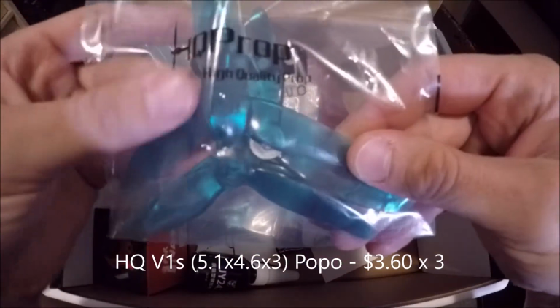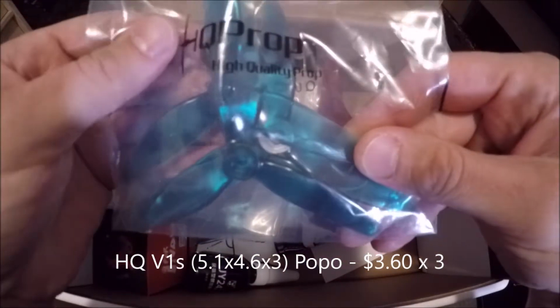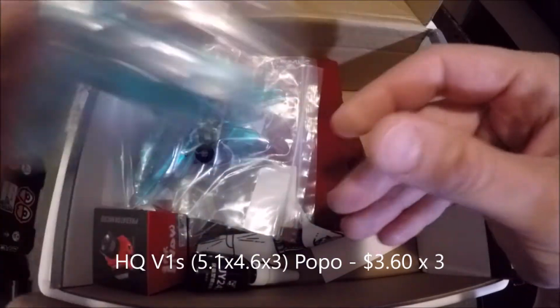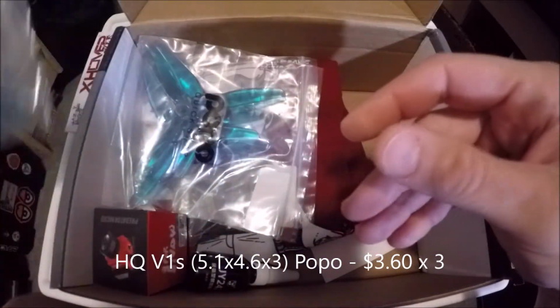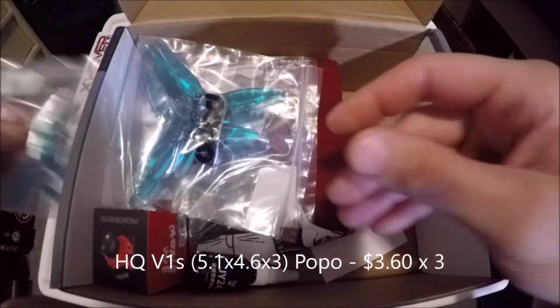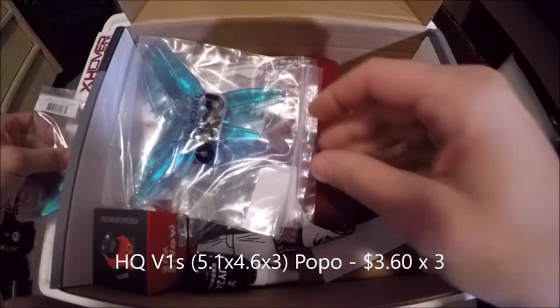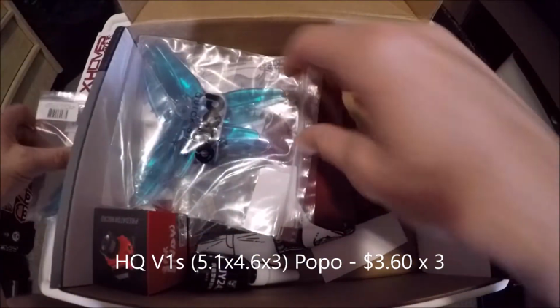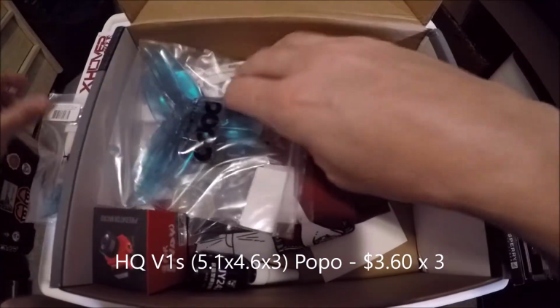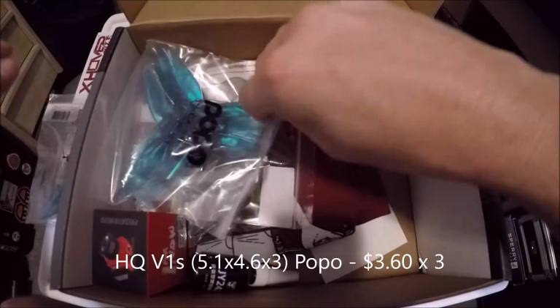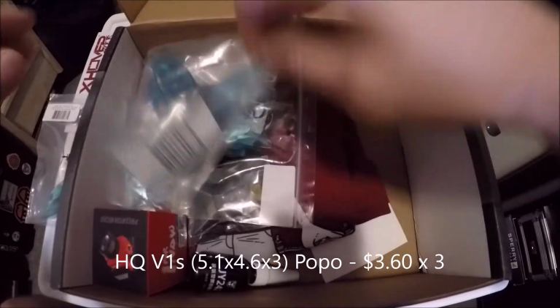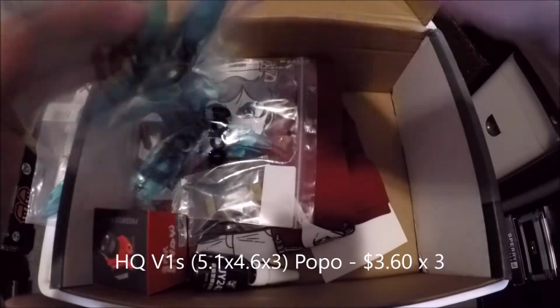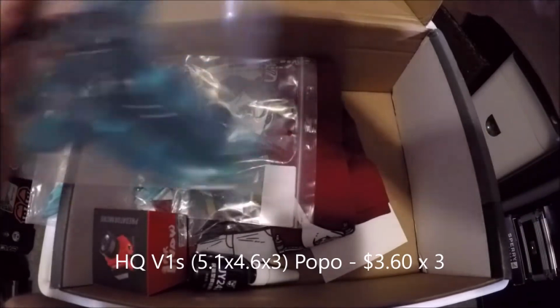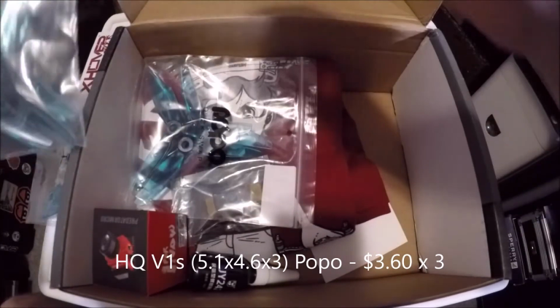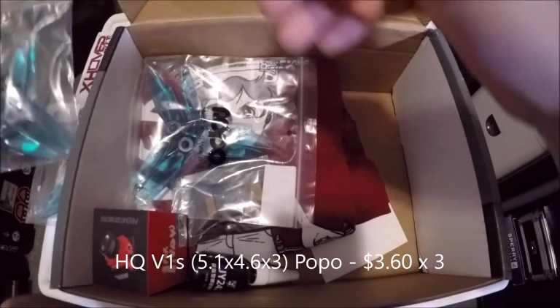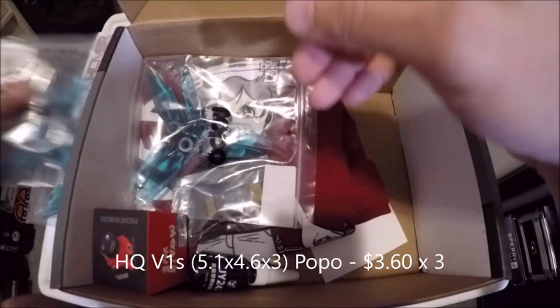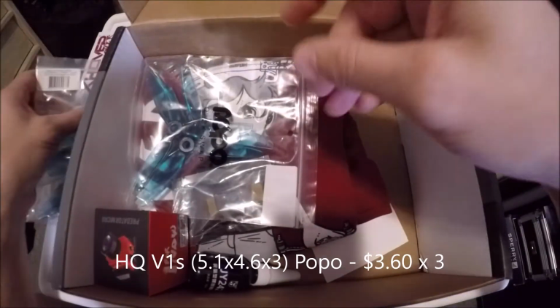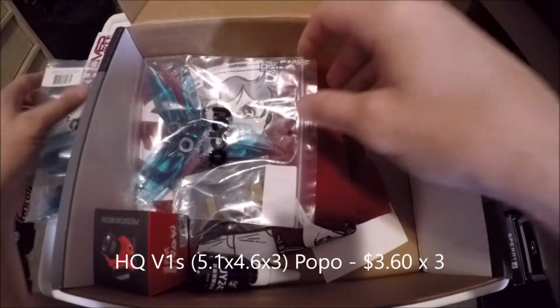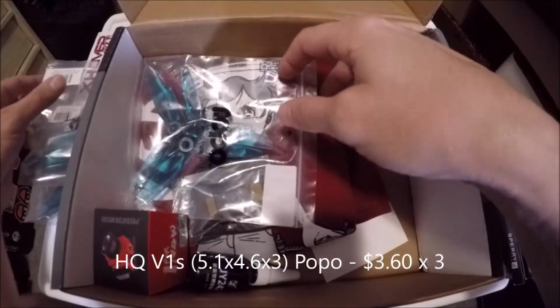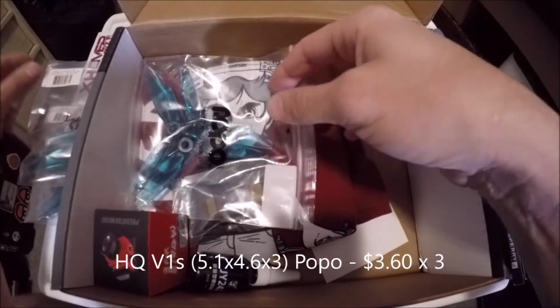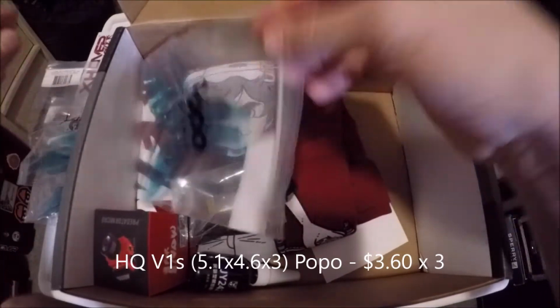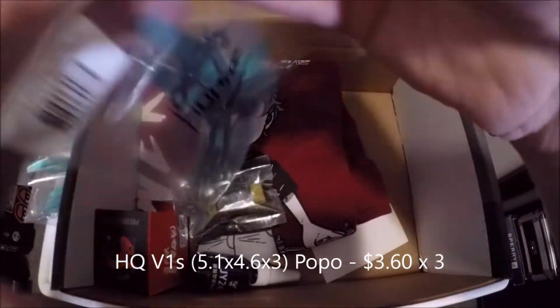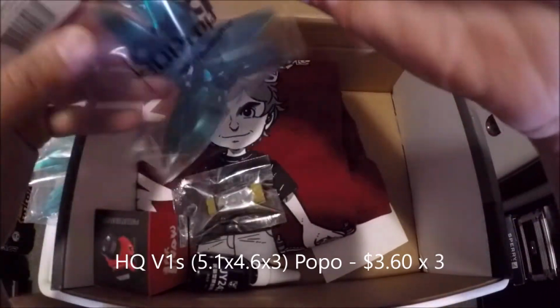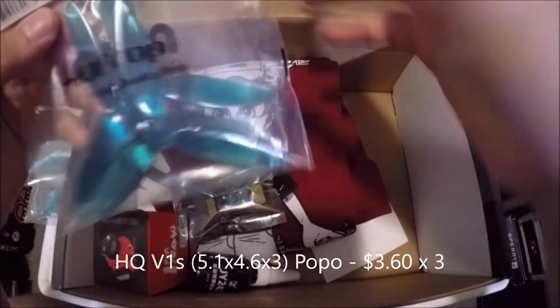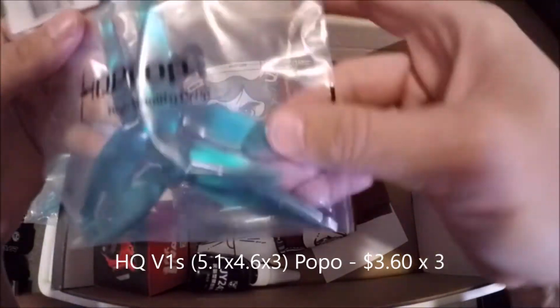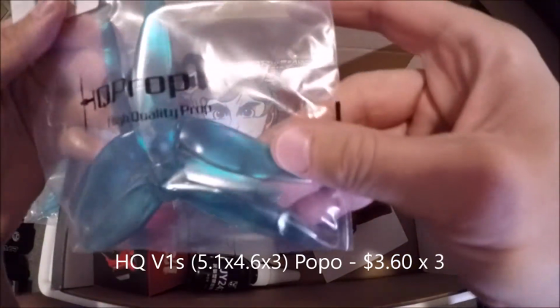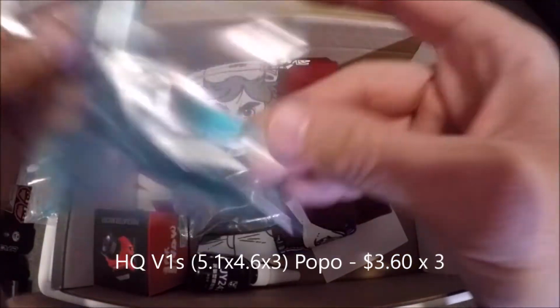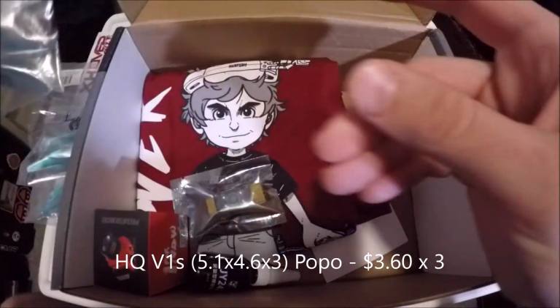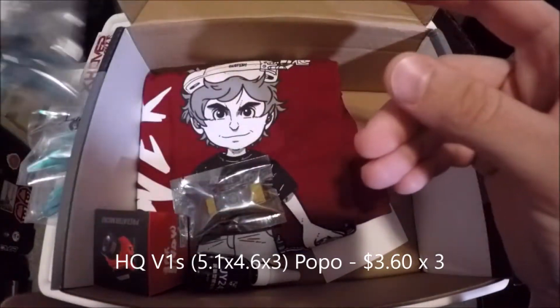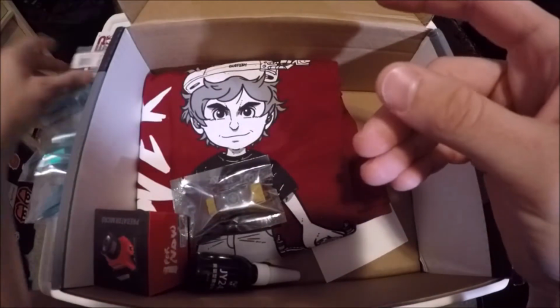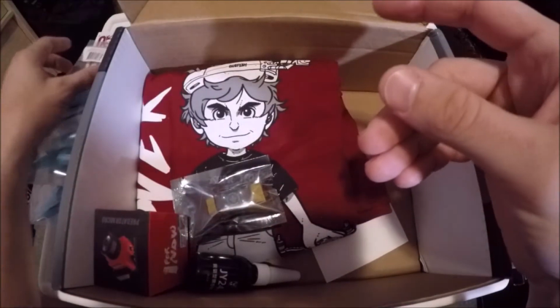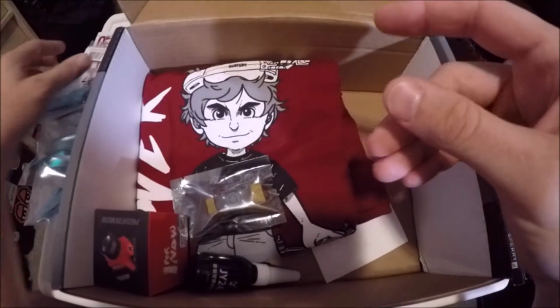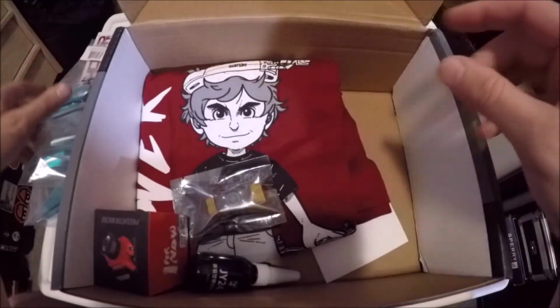We've got one bag, two bags, and three bags of those props.